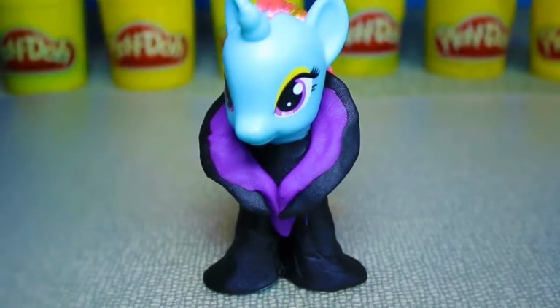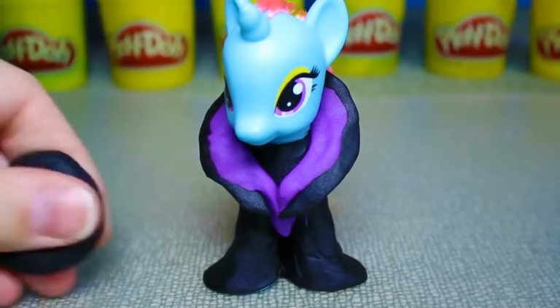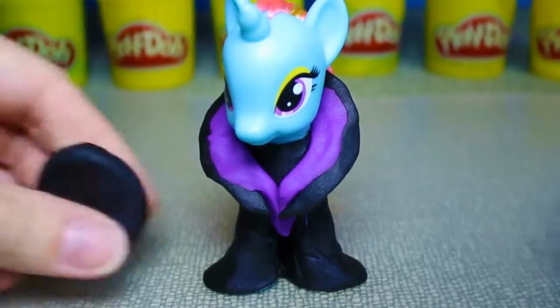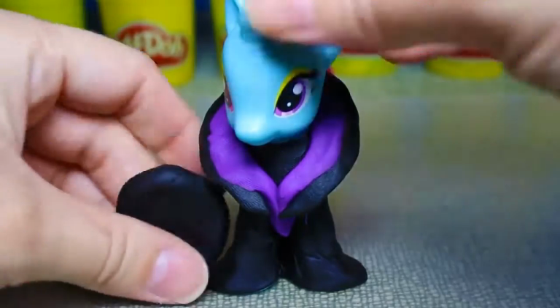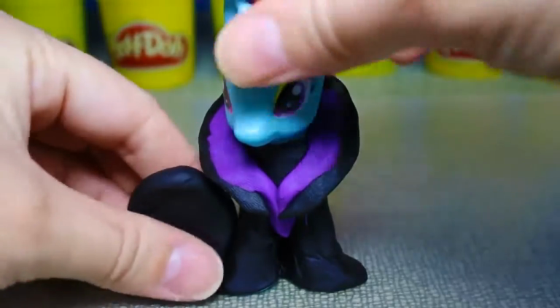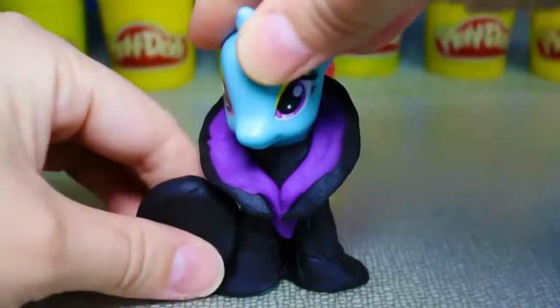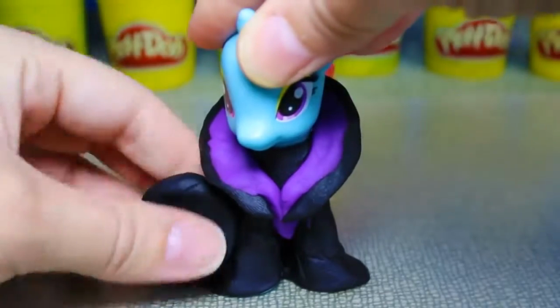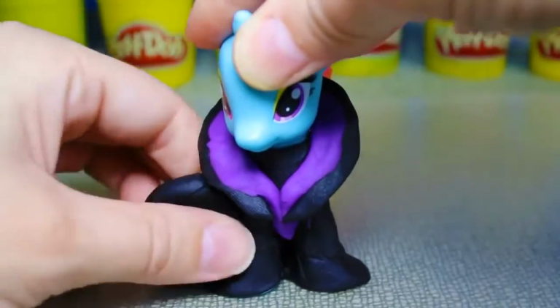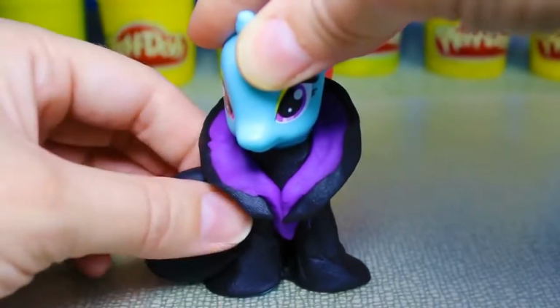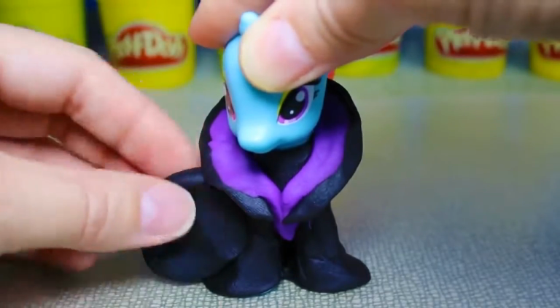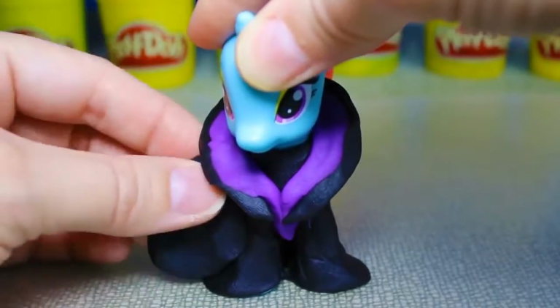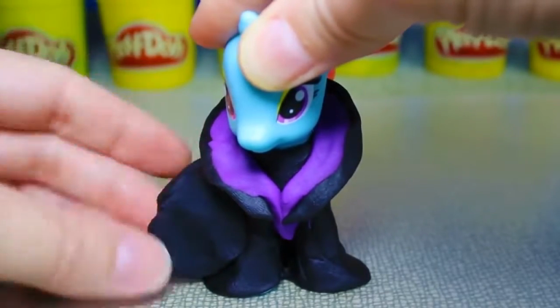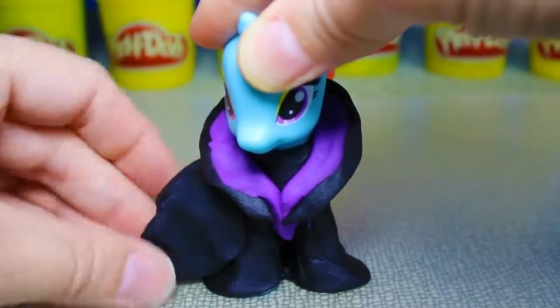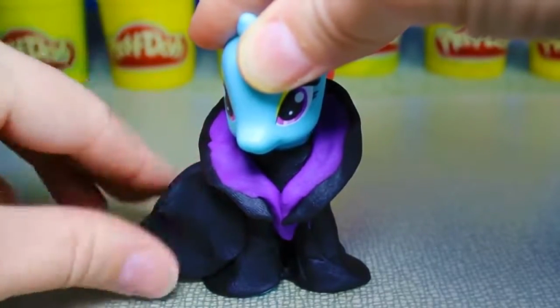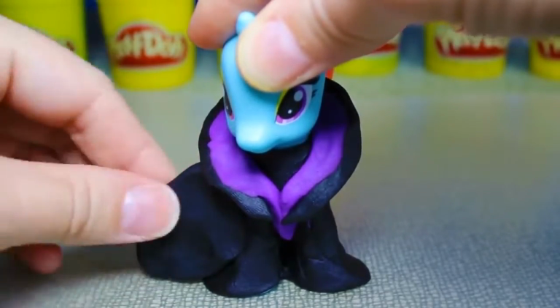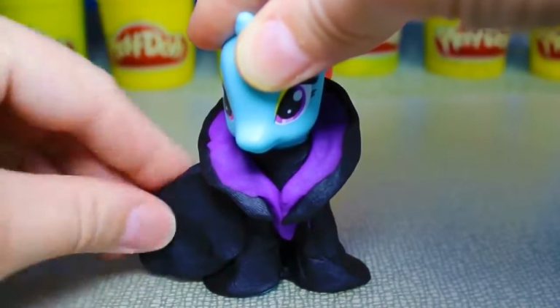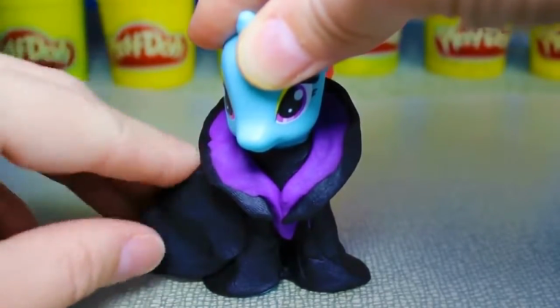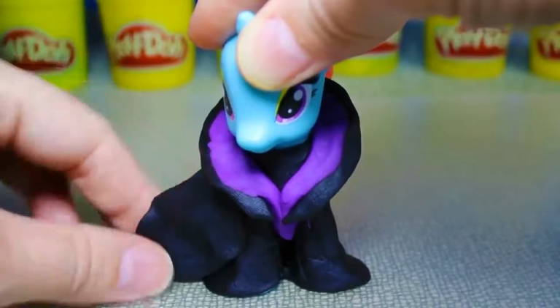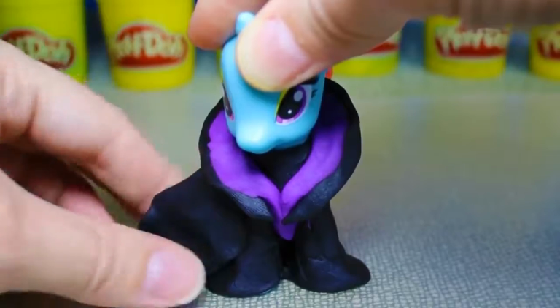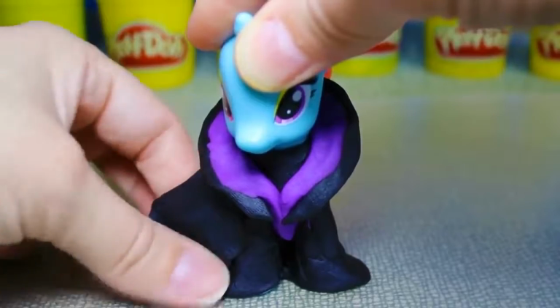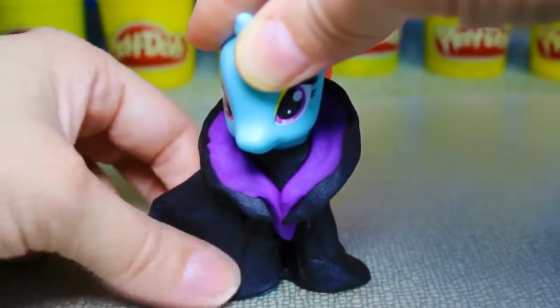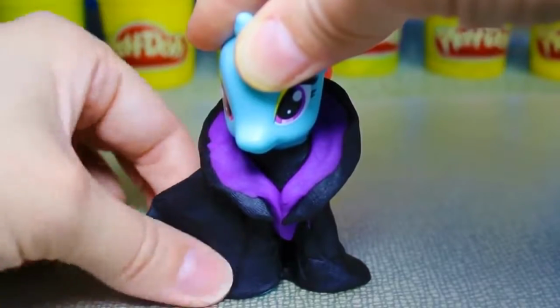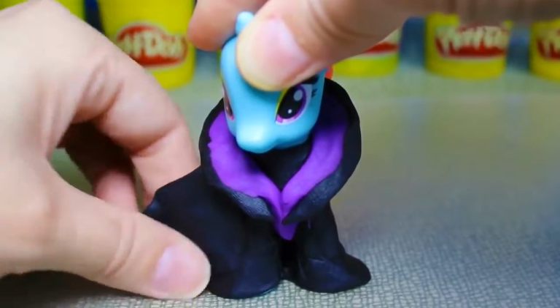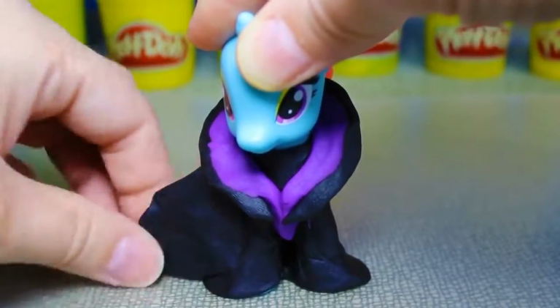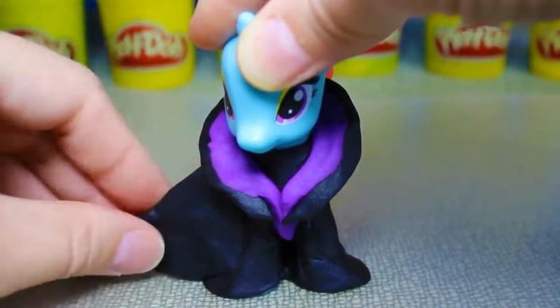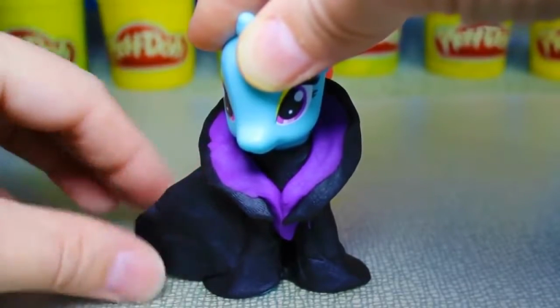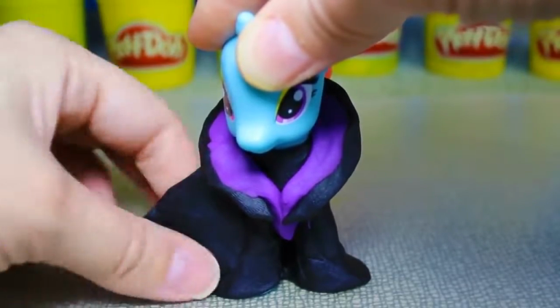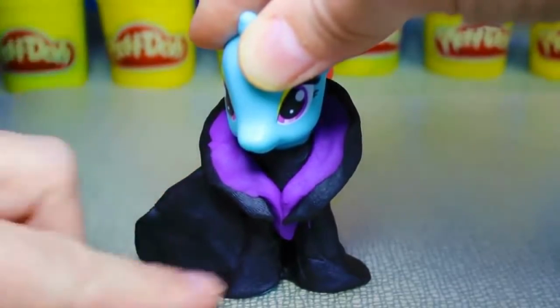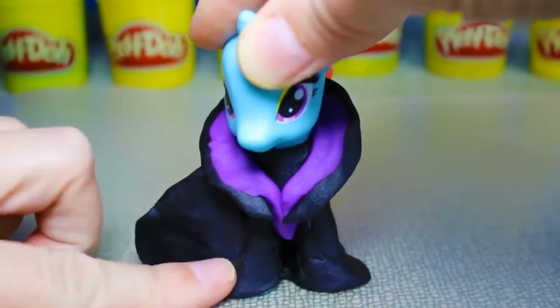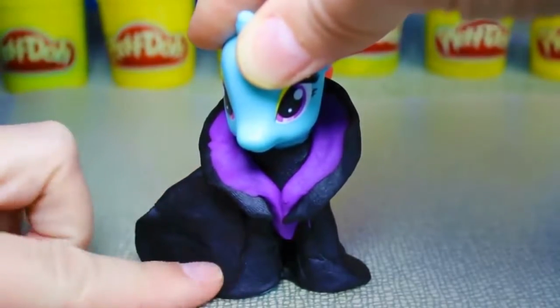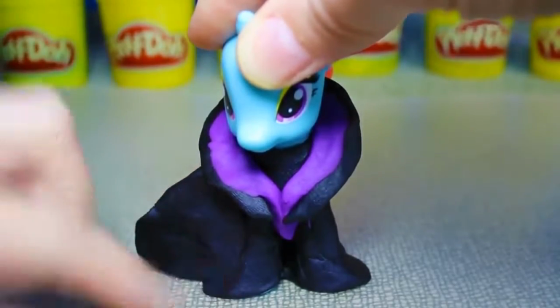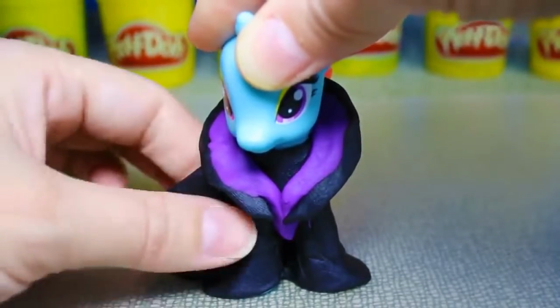Next, we'll add black play-doh to each side of the pony to make it look like her arms are raised, just like Maleficent.